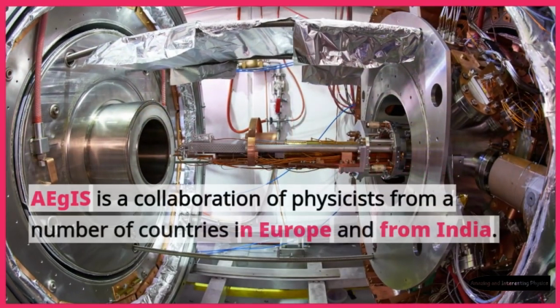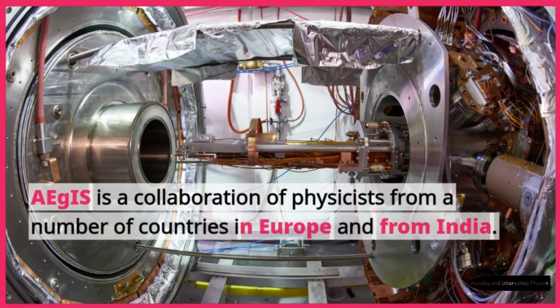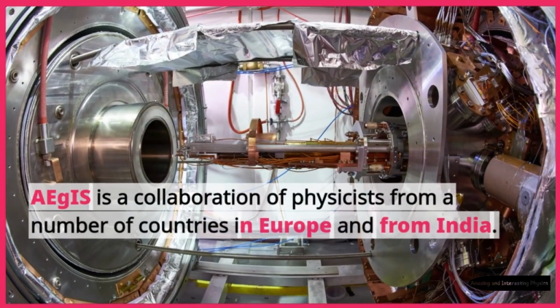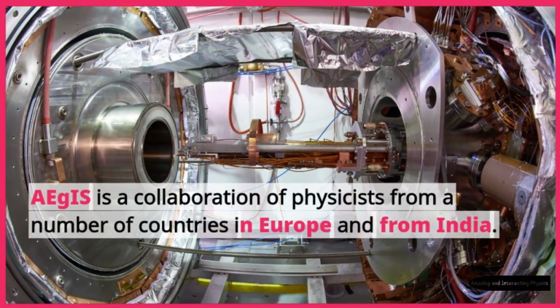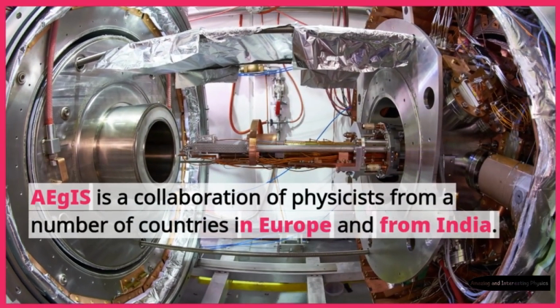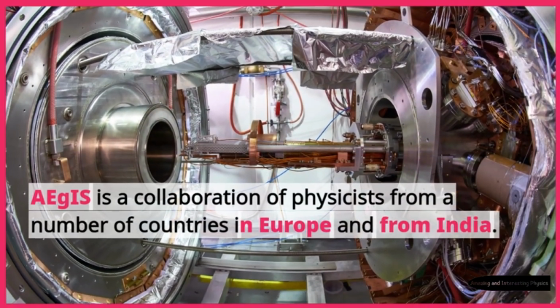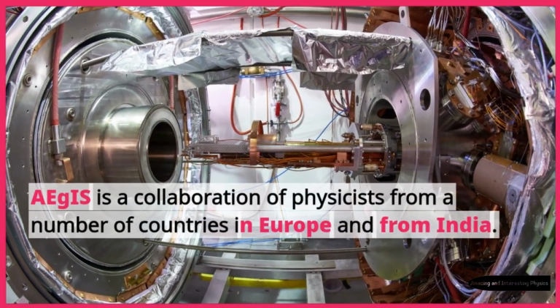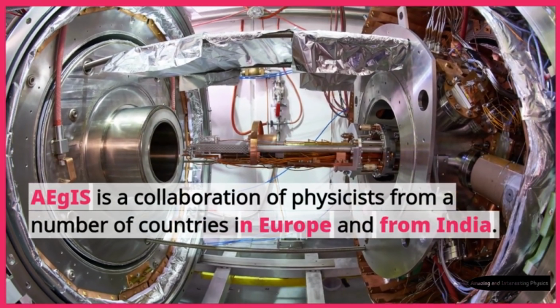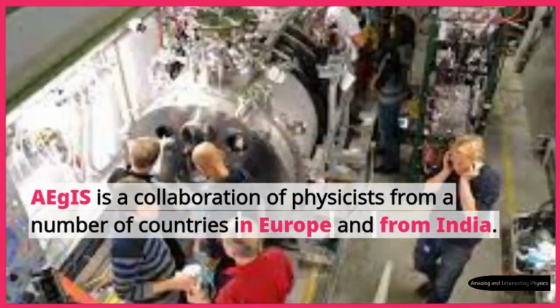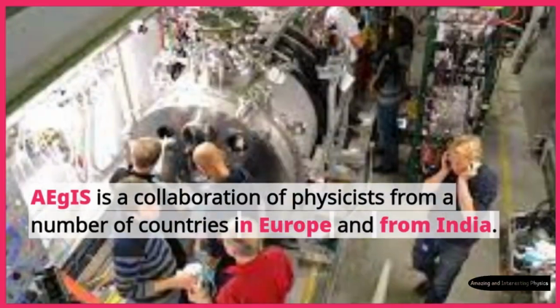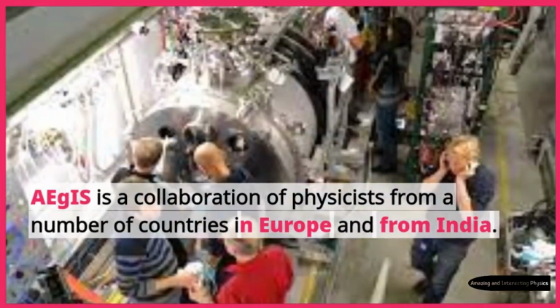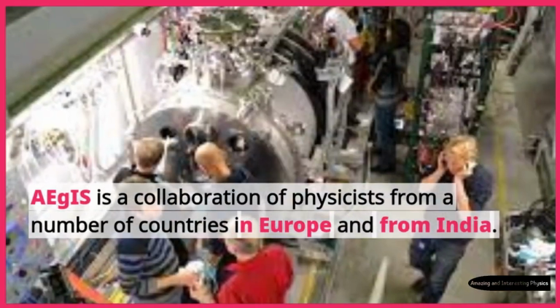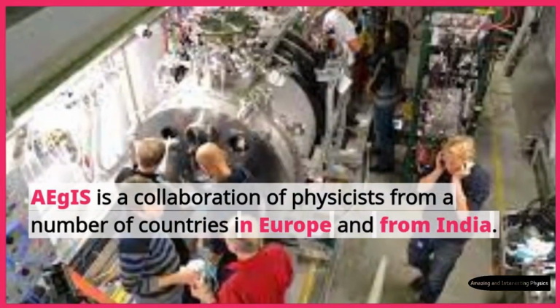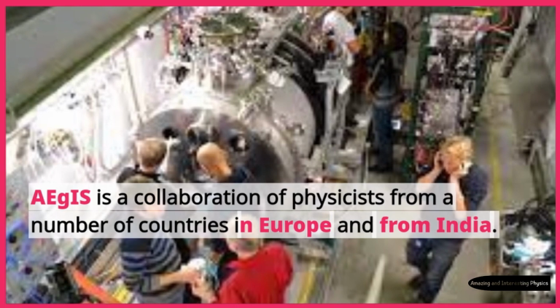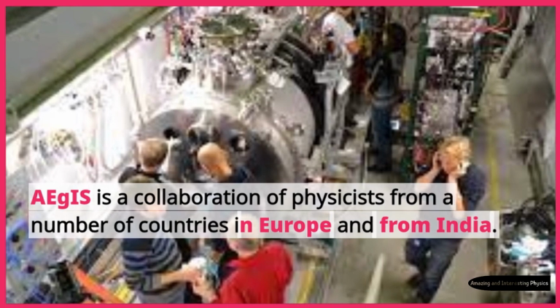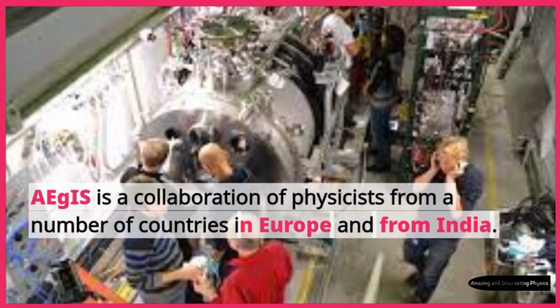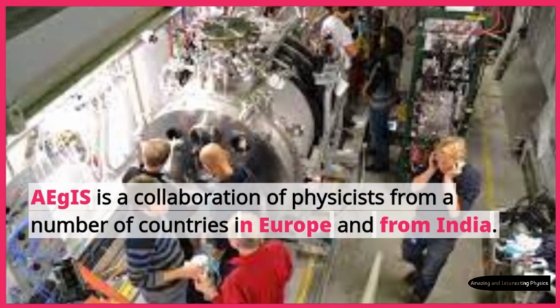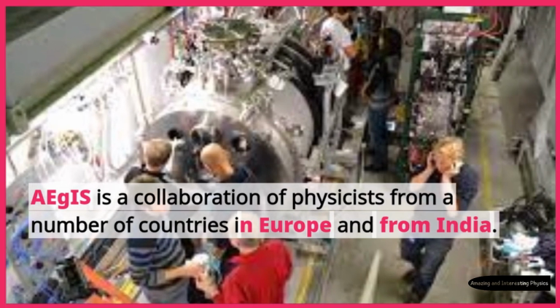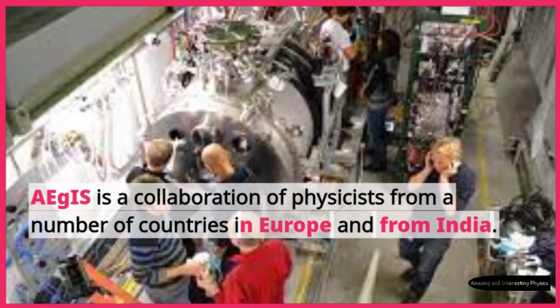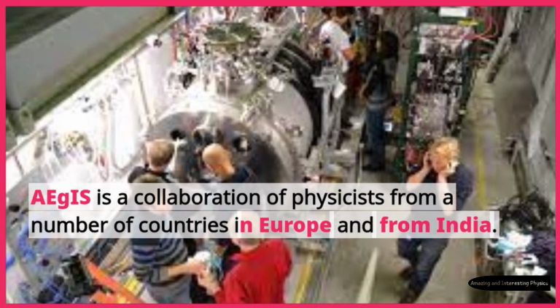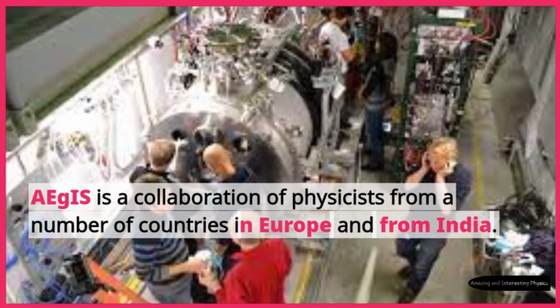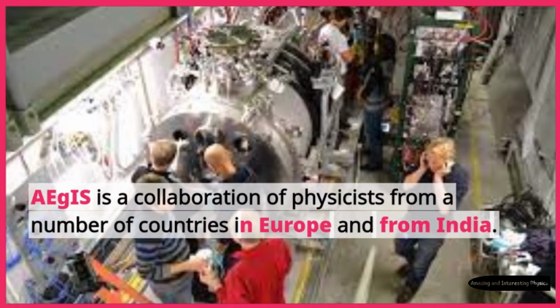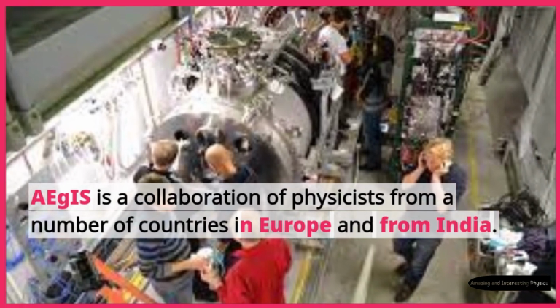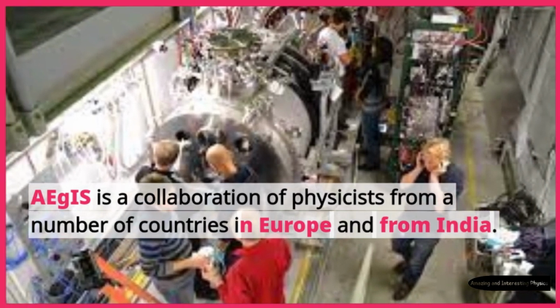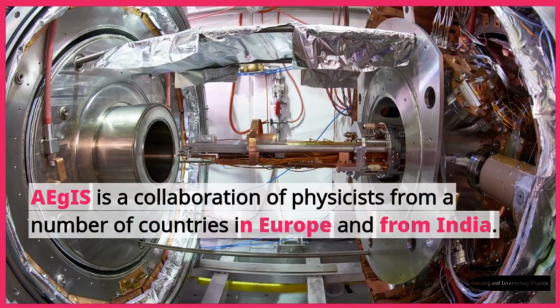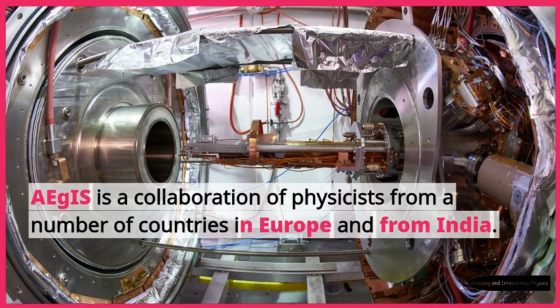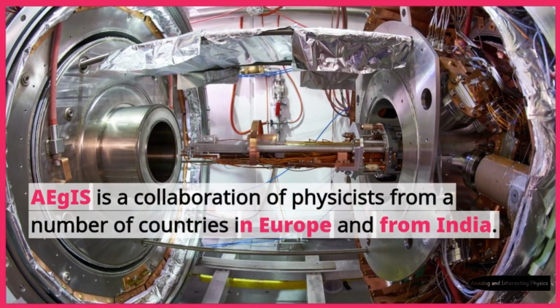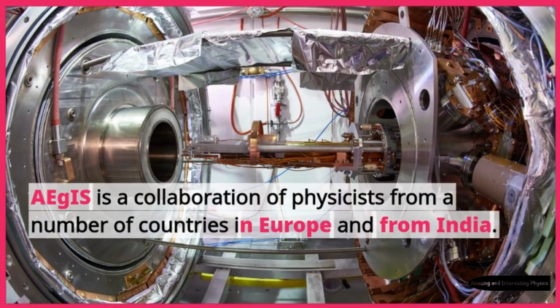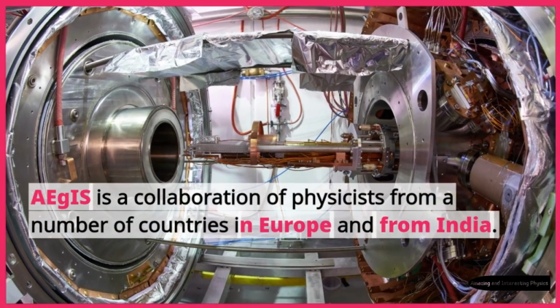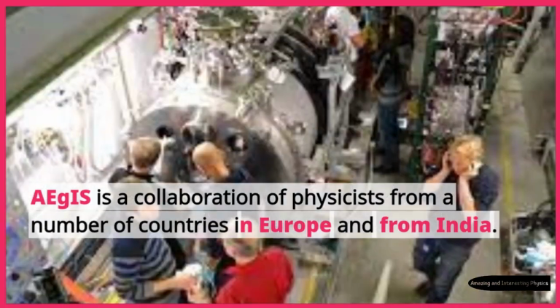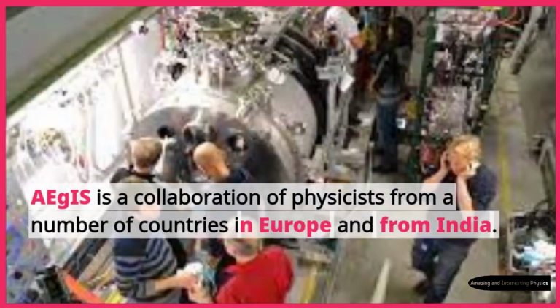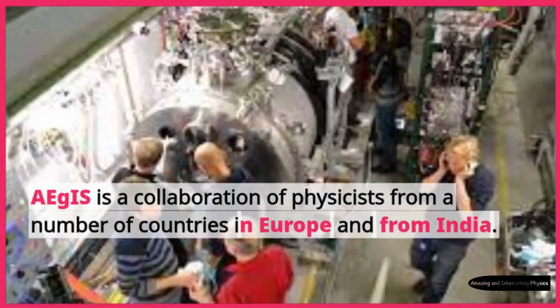Aegis is a collaboration of physicists from a number of countries in Europe and from India.